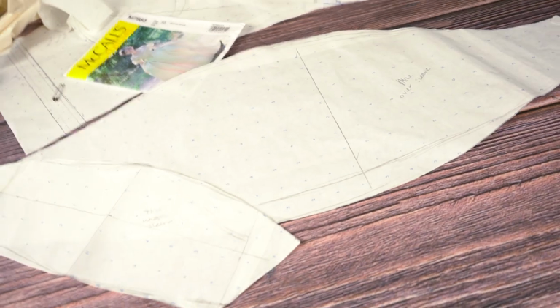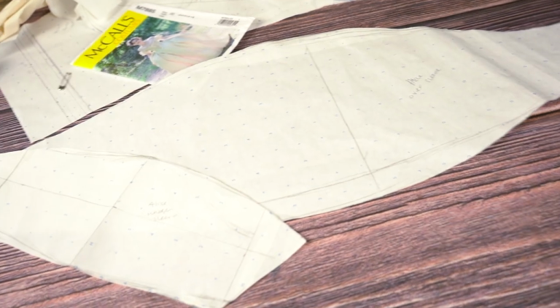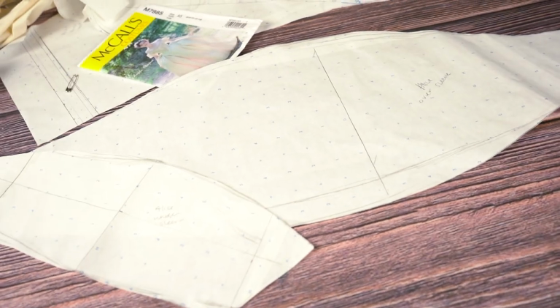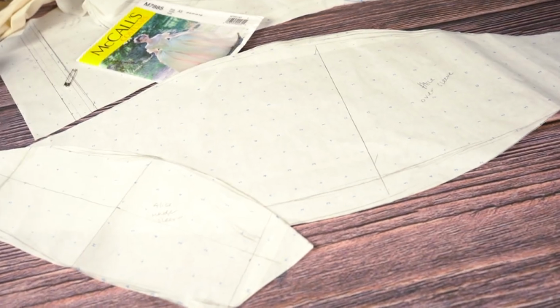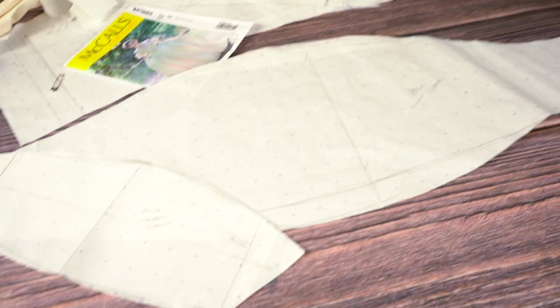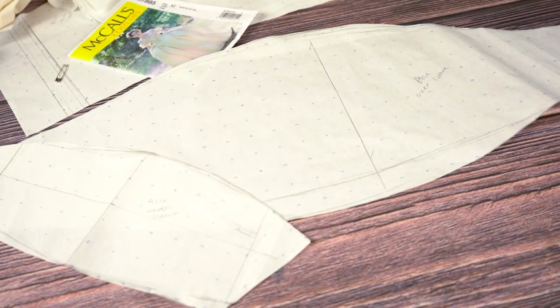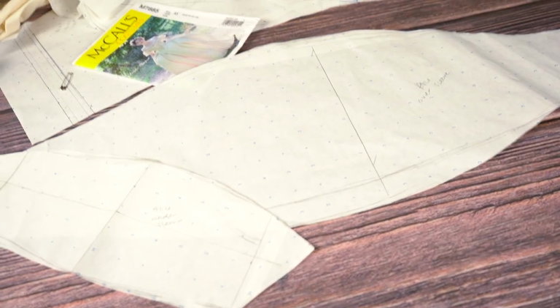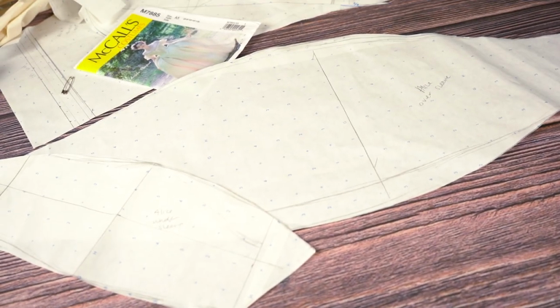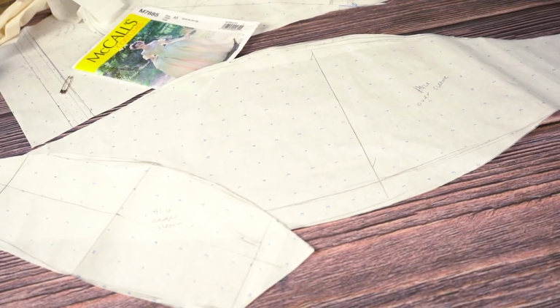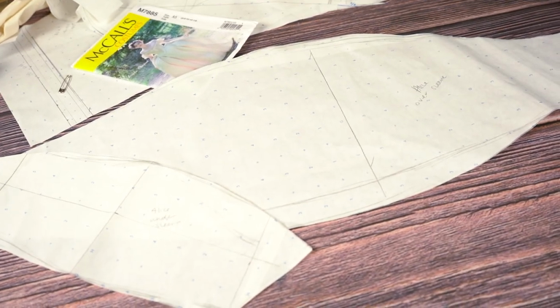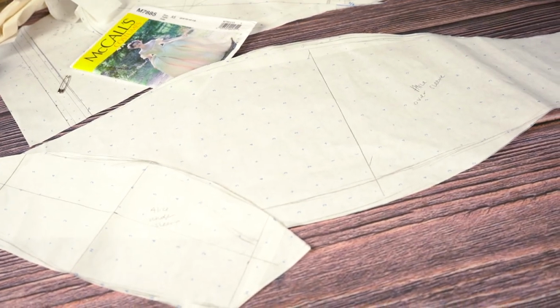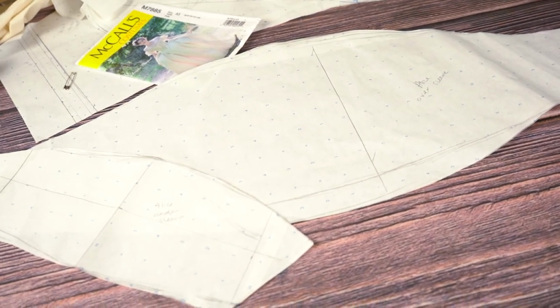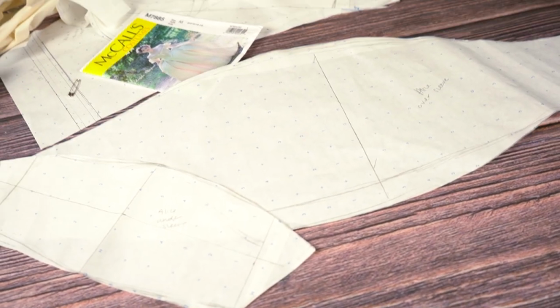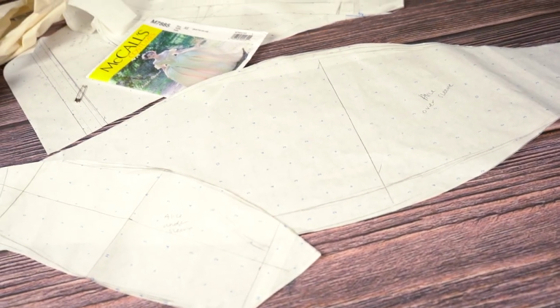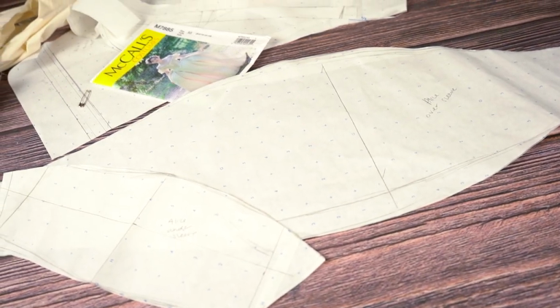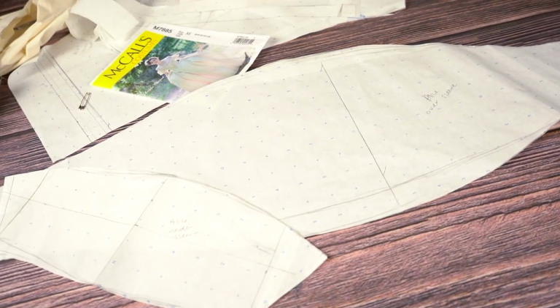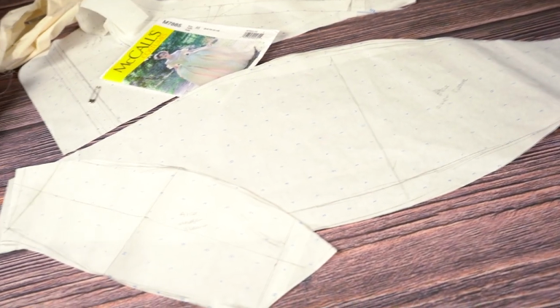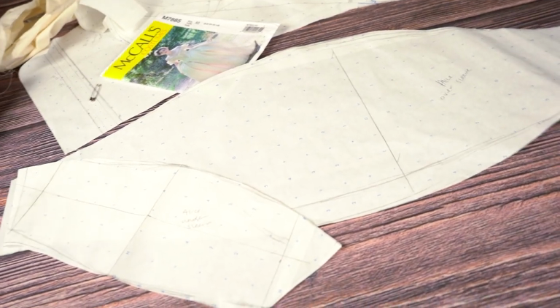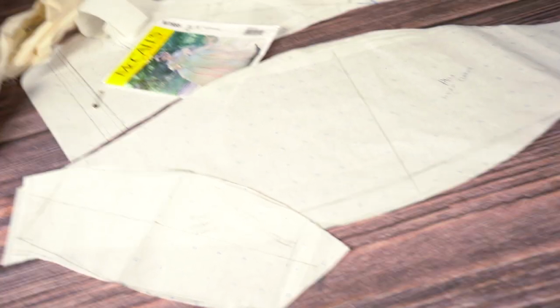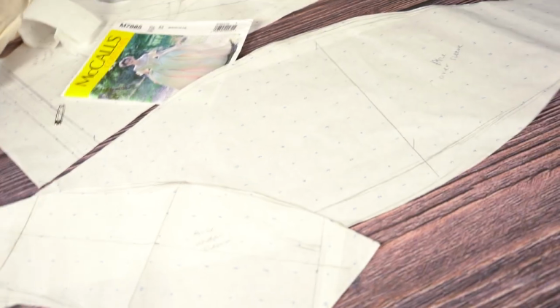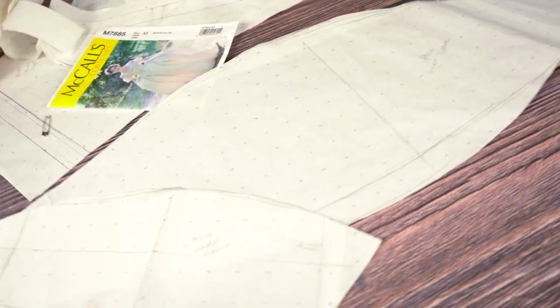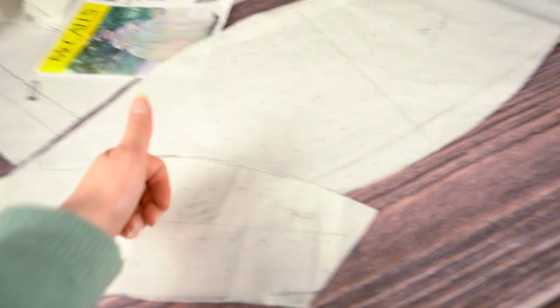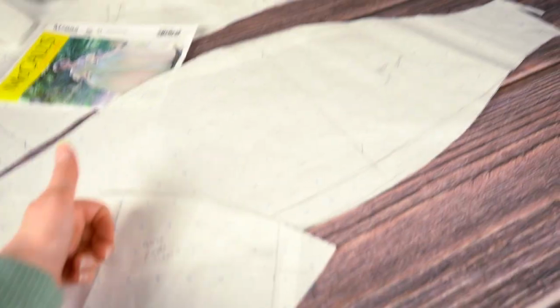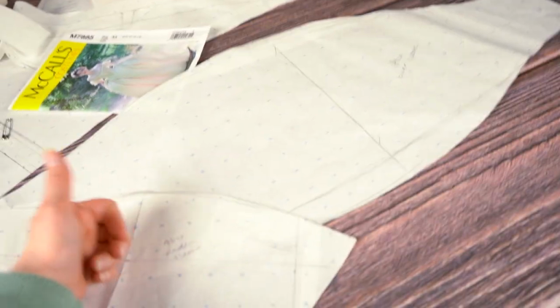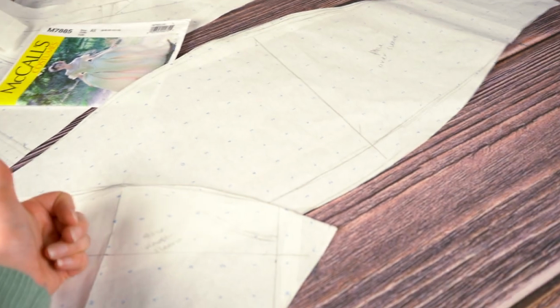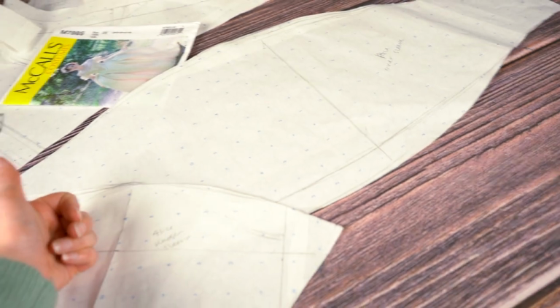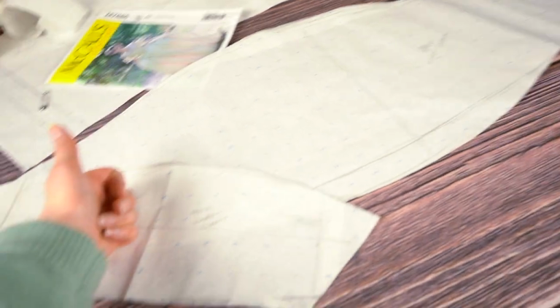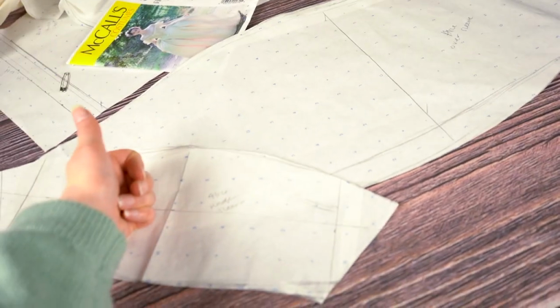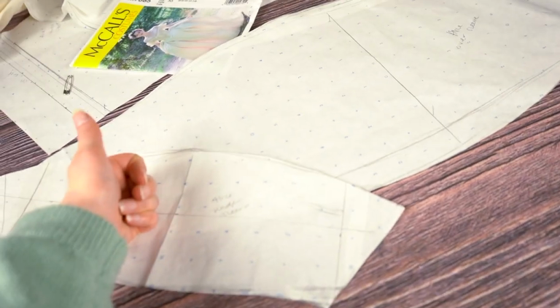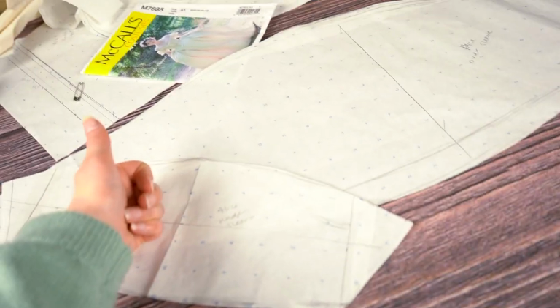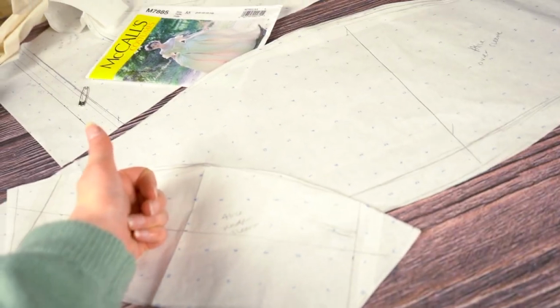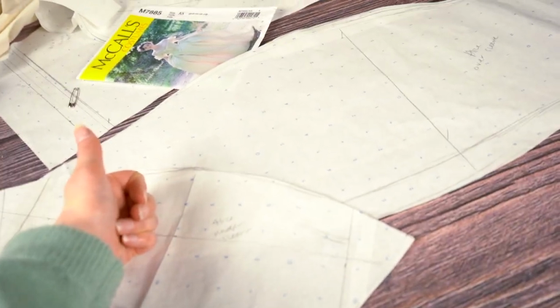So that's what we've got for the pattern so far. I'm just gonna go ahead and cut this mock-up and sew it up, and then we'll have a fitting. So let's get on with the cutting and the sewing.